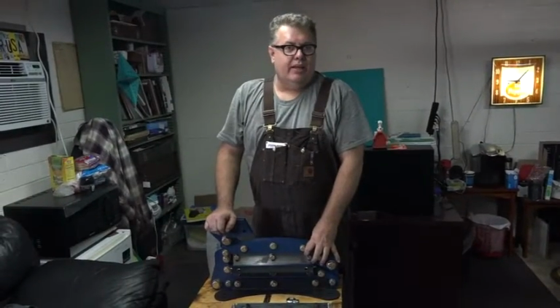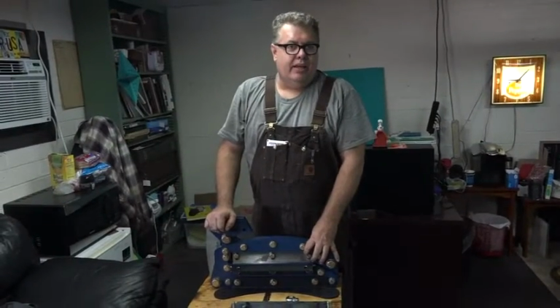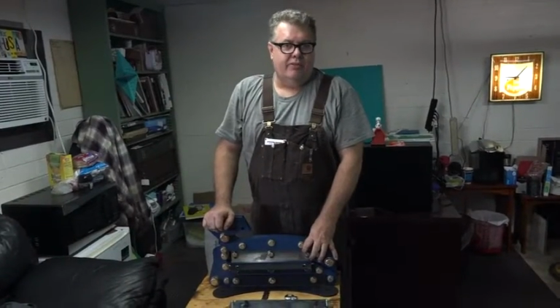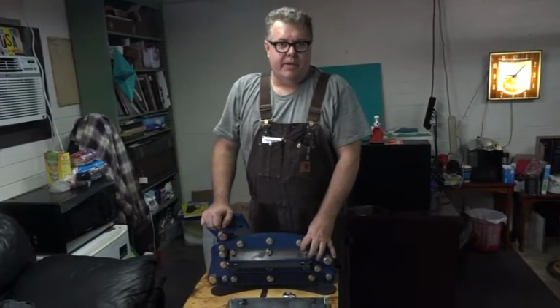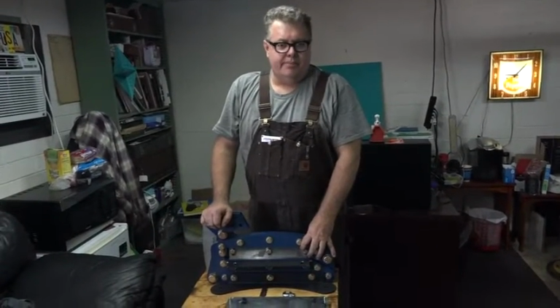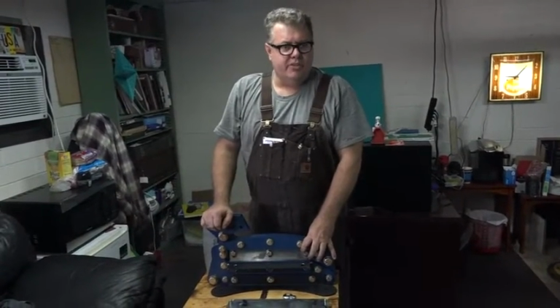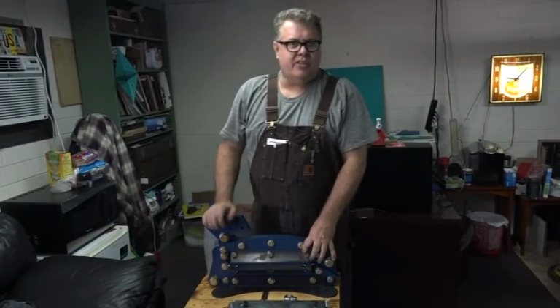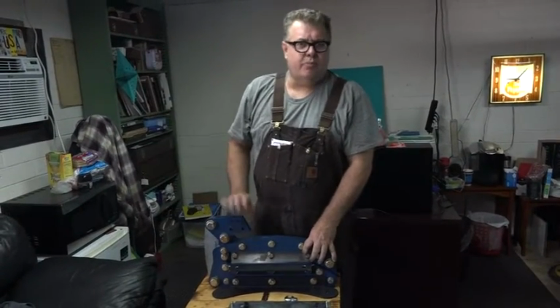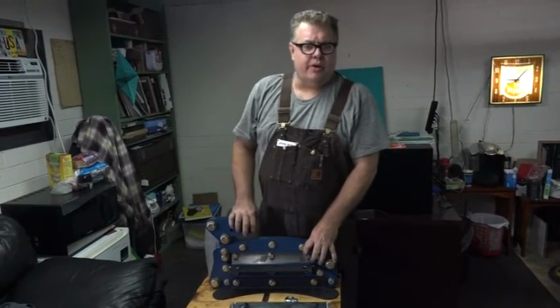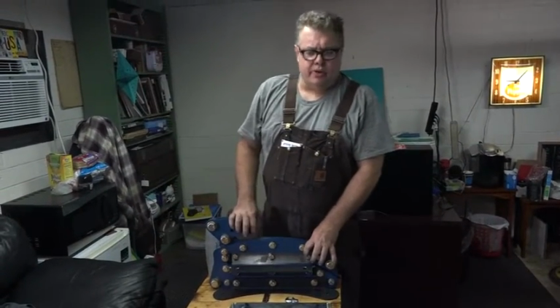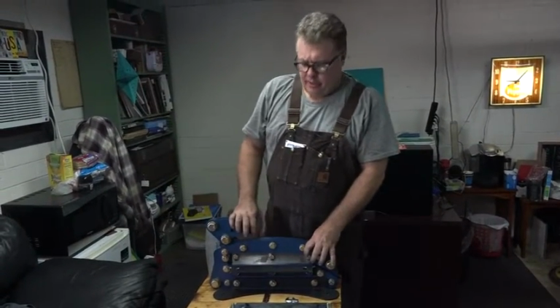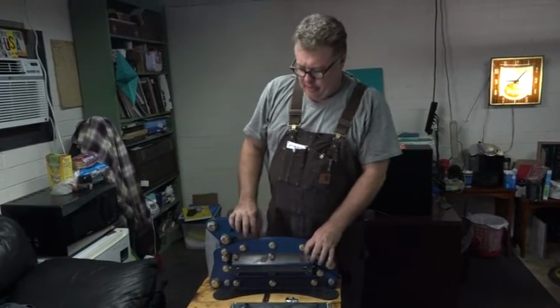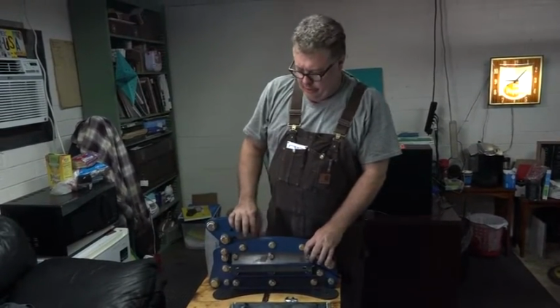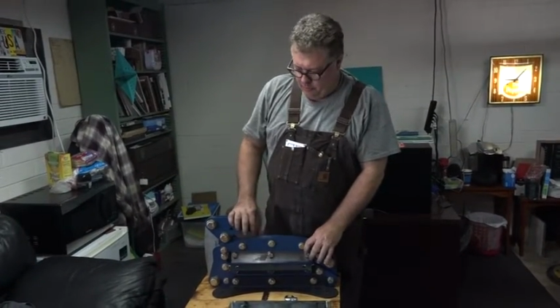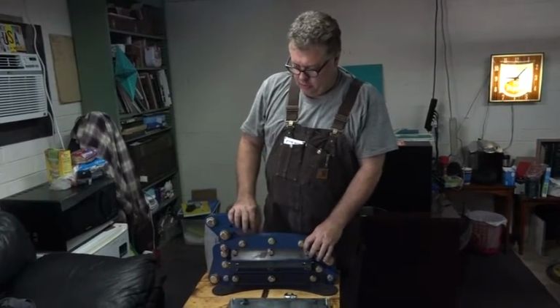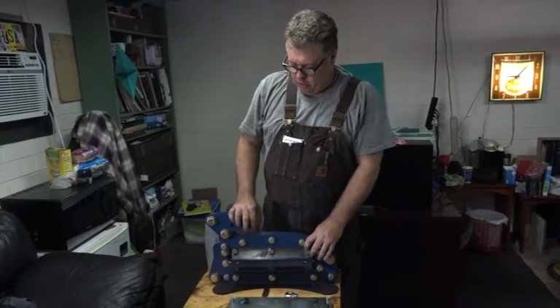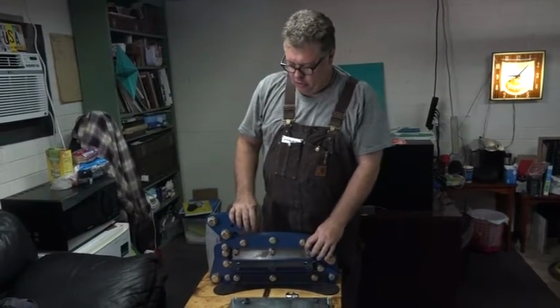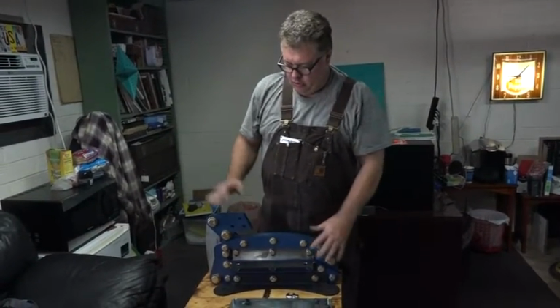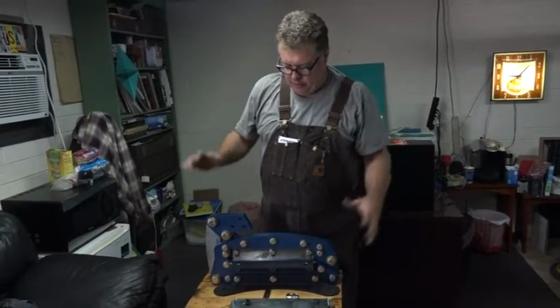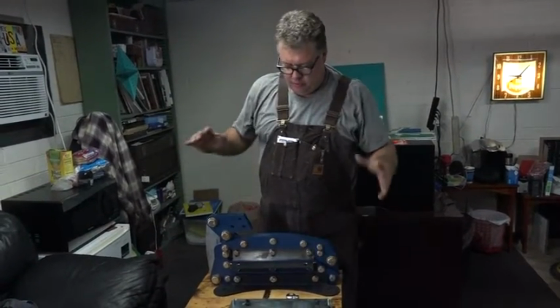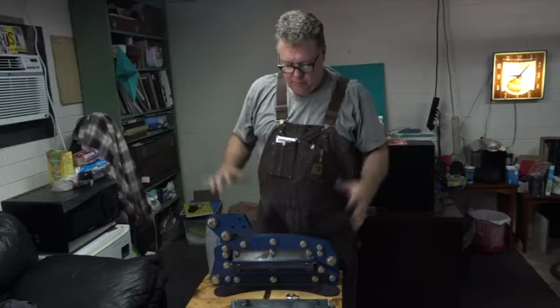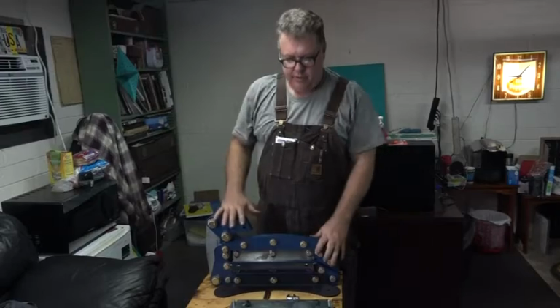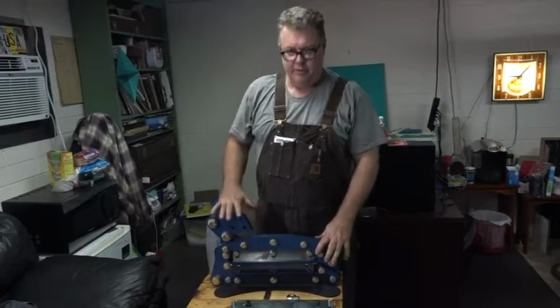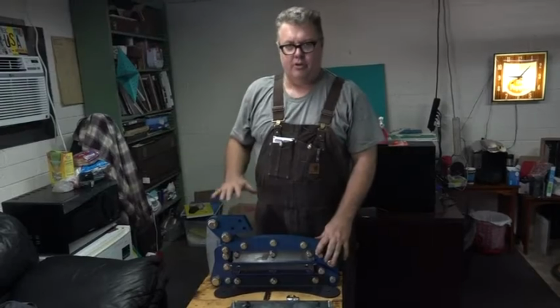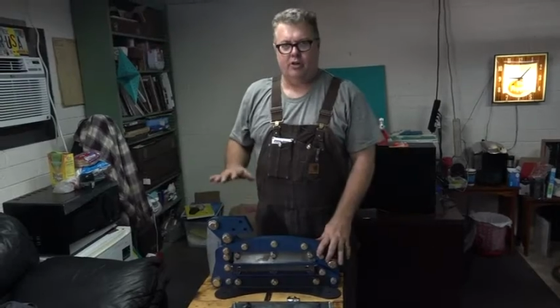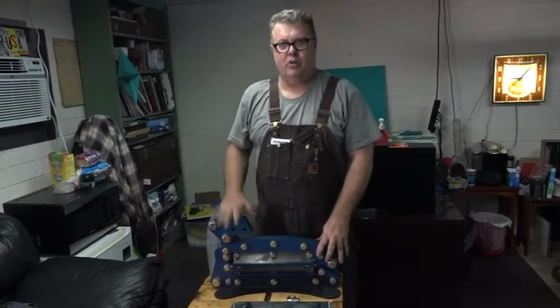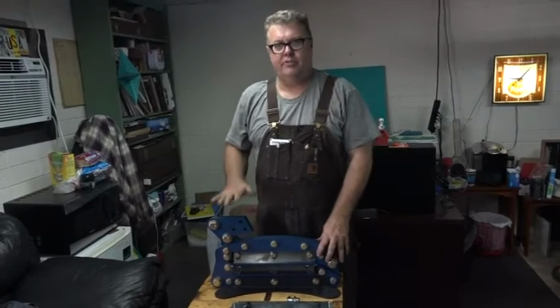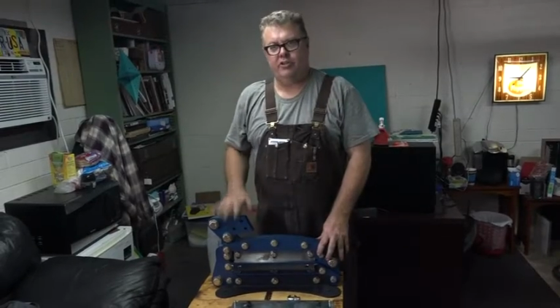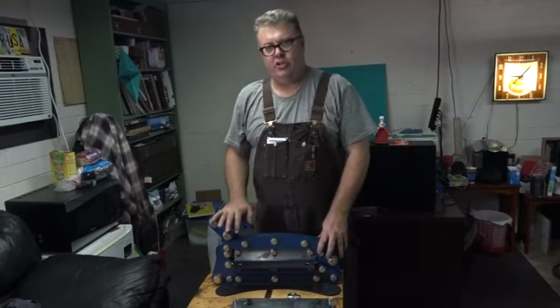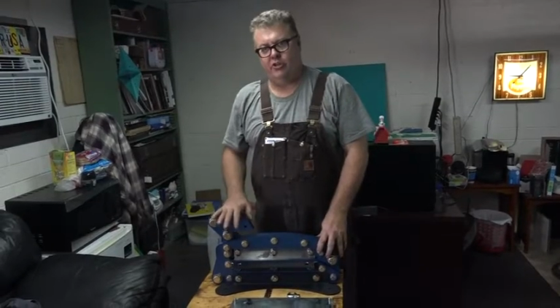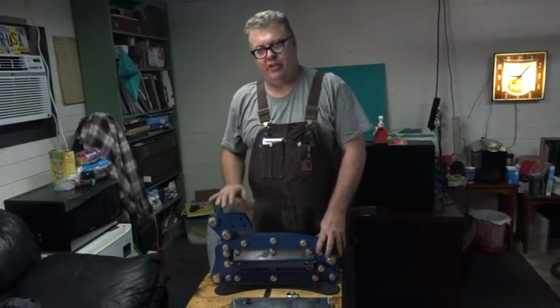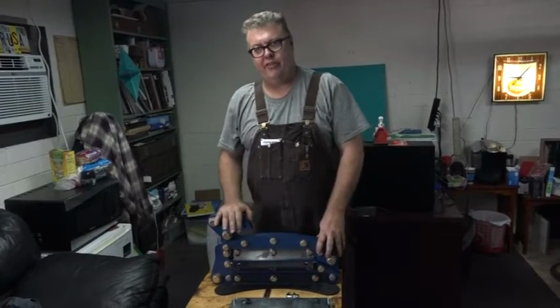Hey everybody, this is Kevin Potter, and I'm going to show you how to put our 12 inch shear together.